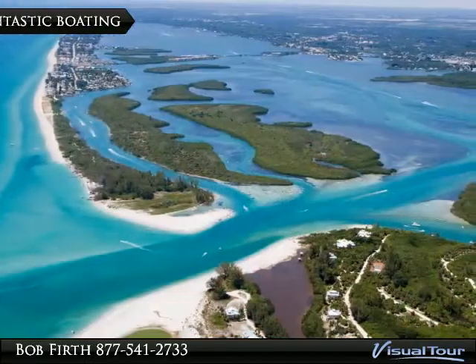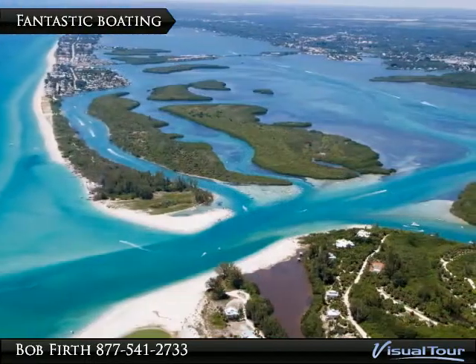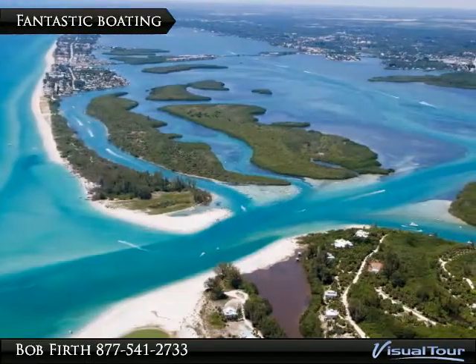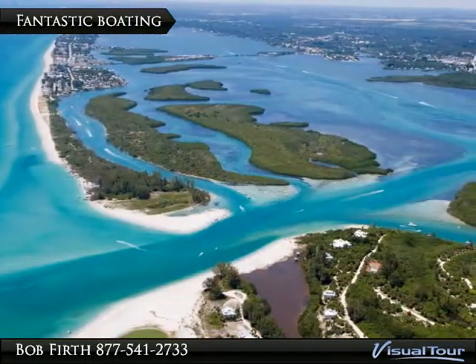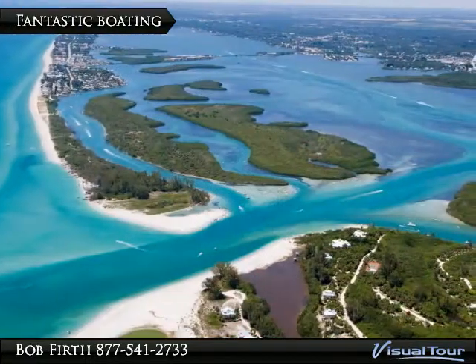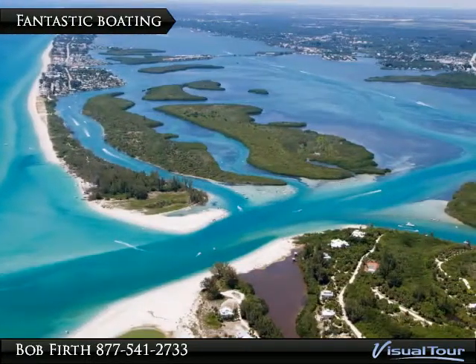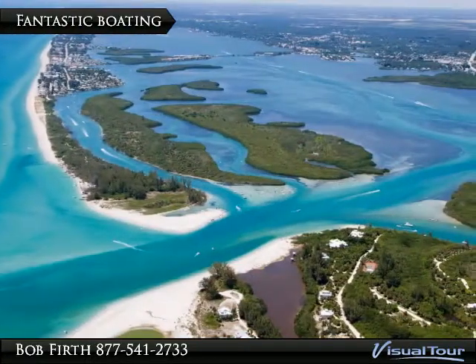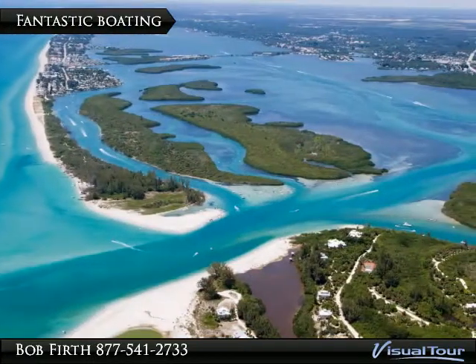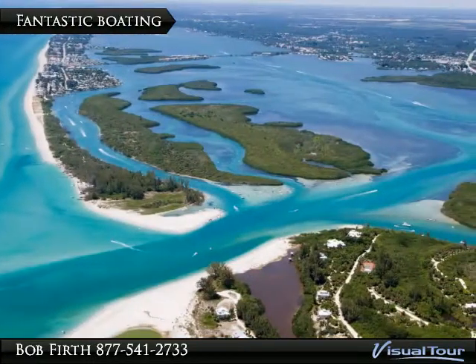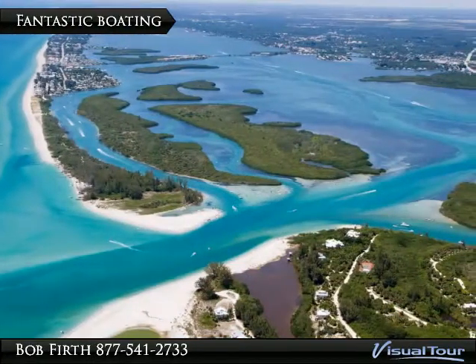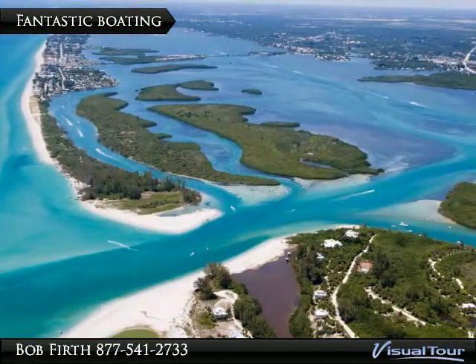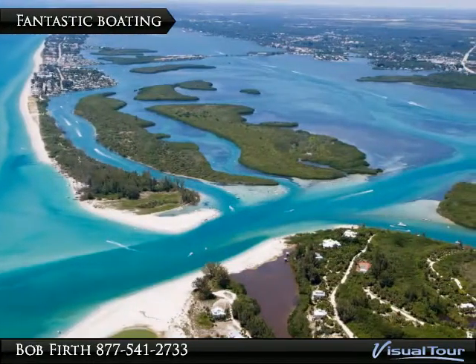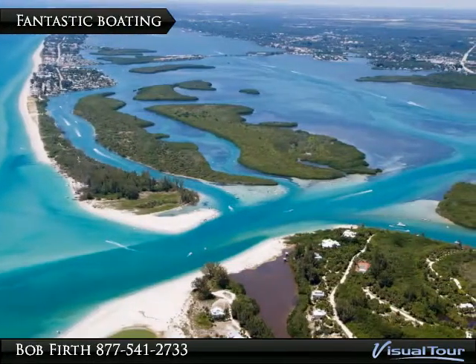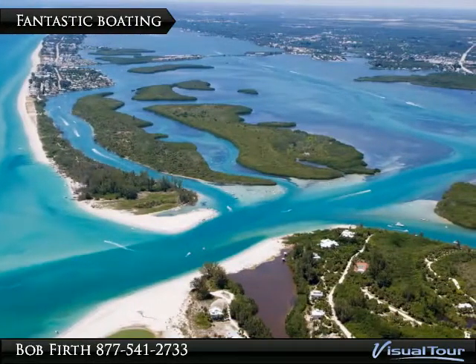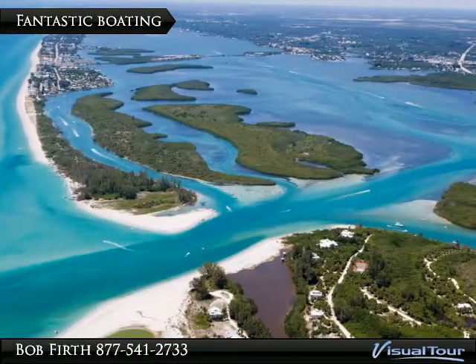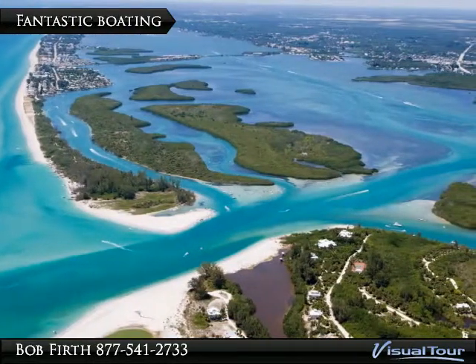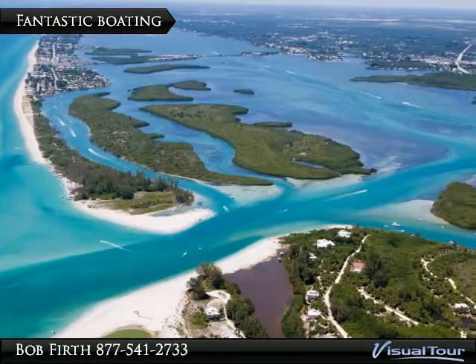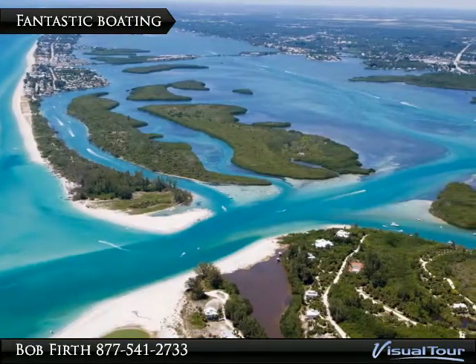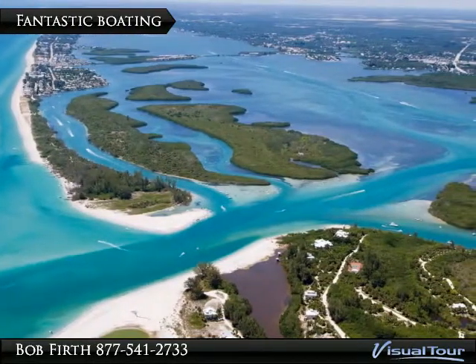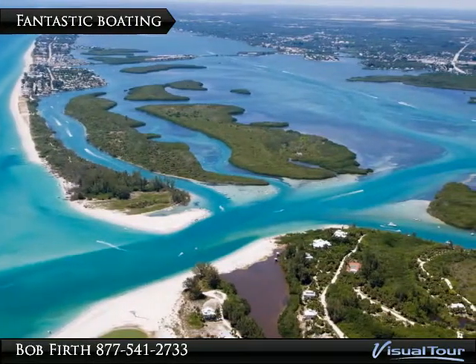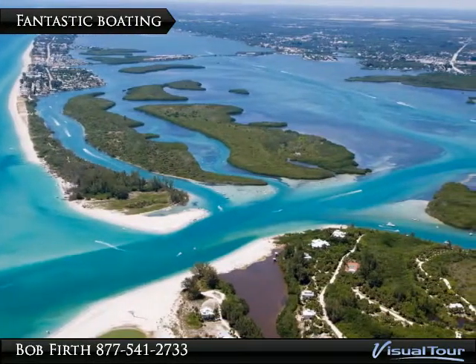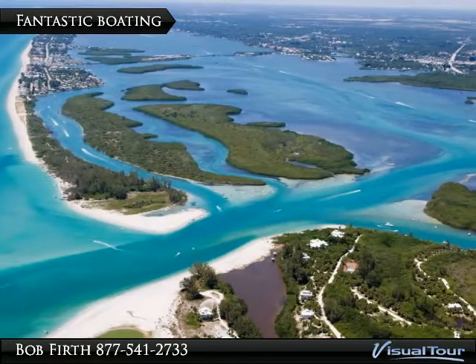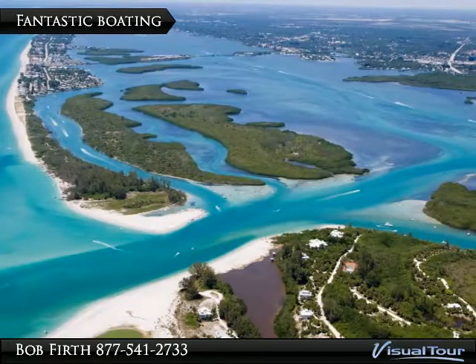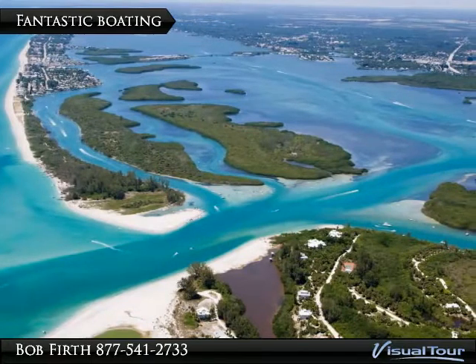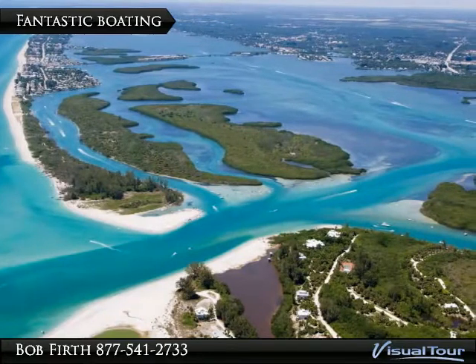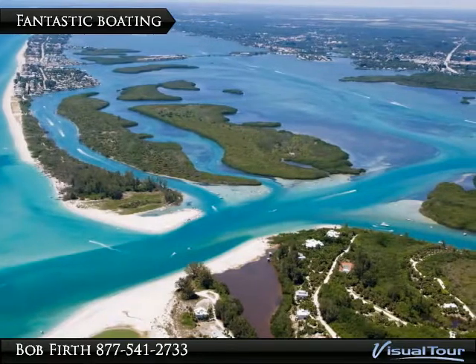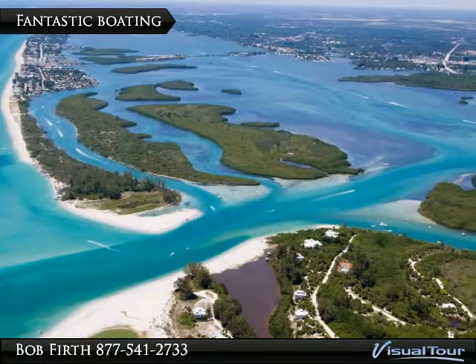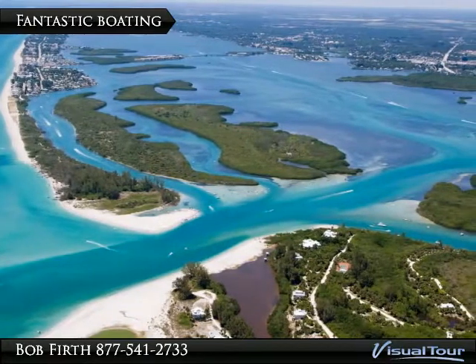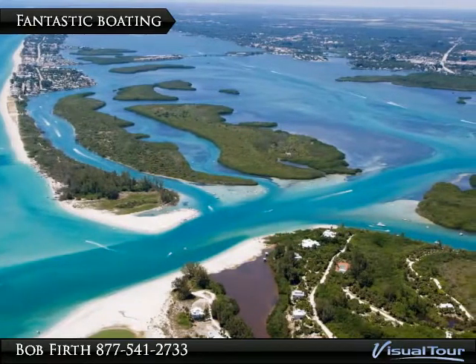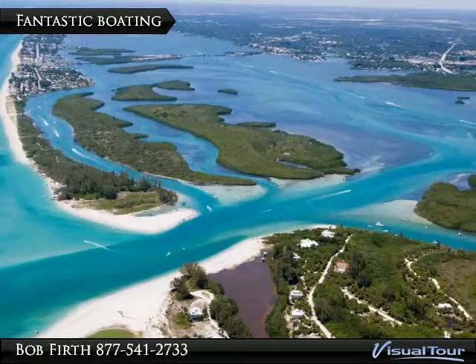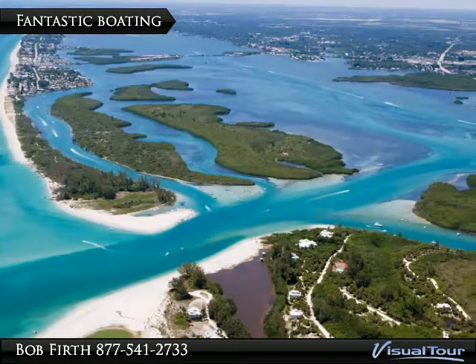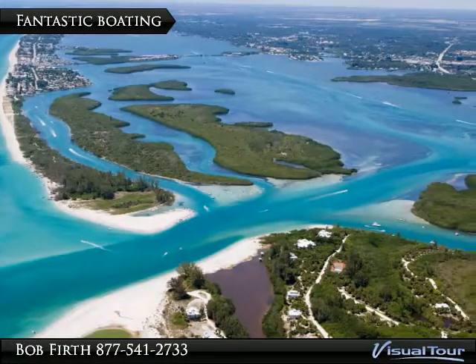The area has some of the best boating and fishing in the state of Florida, with lots of marinas, organizations, and public boat ramps.